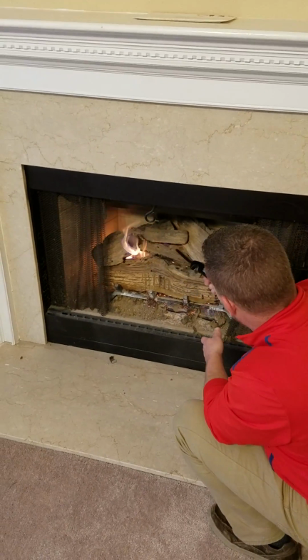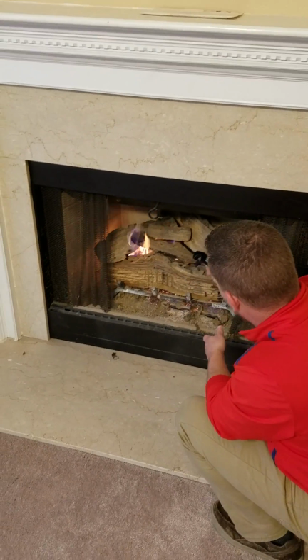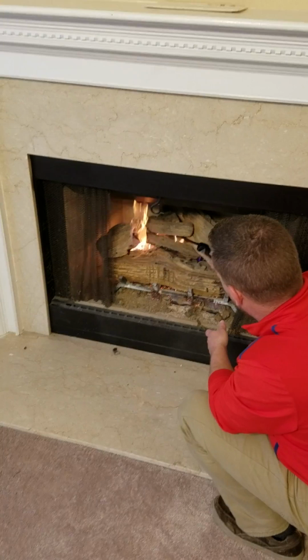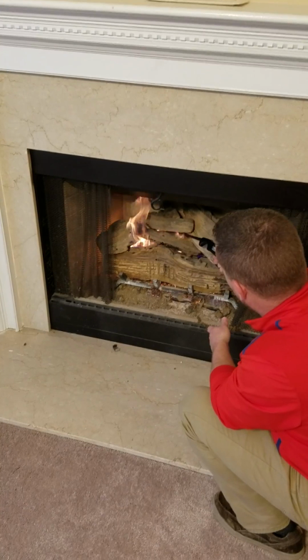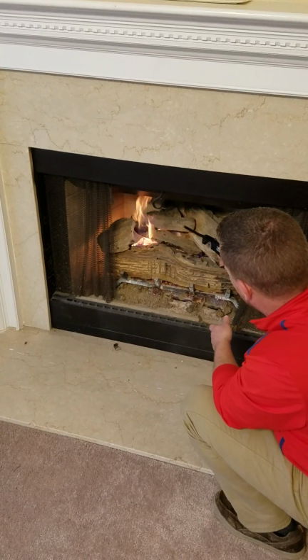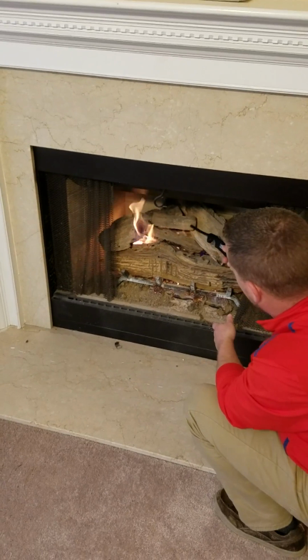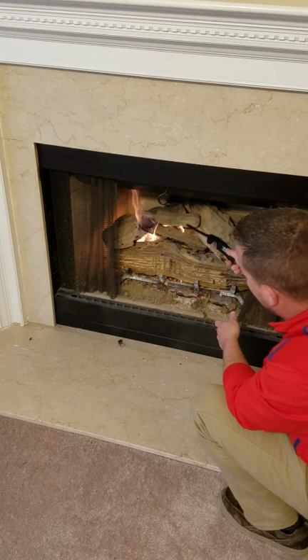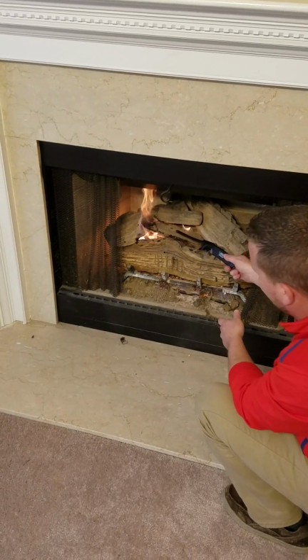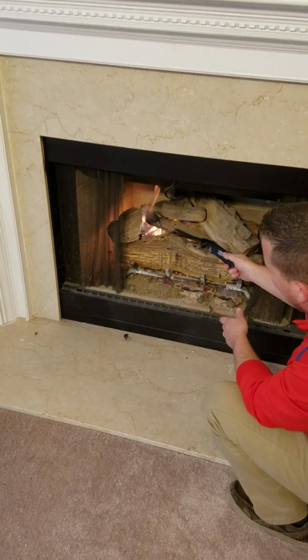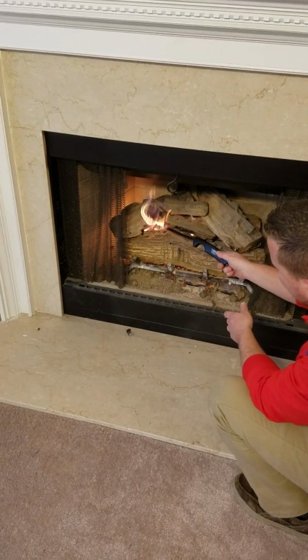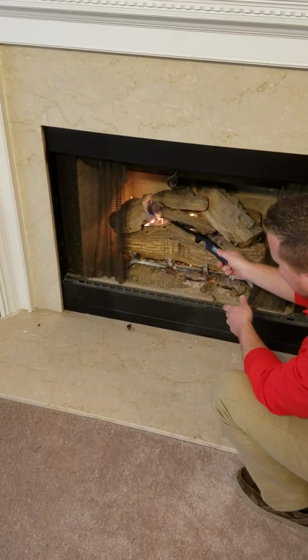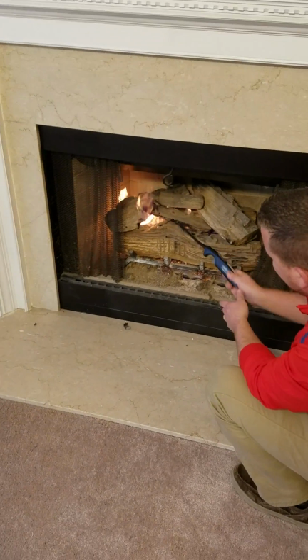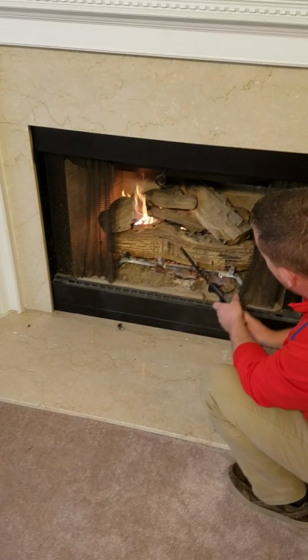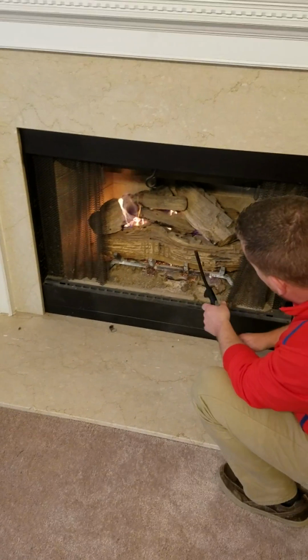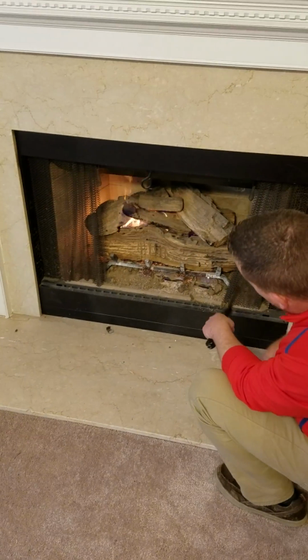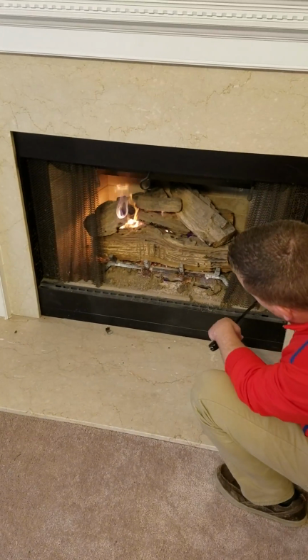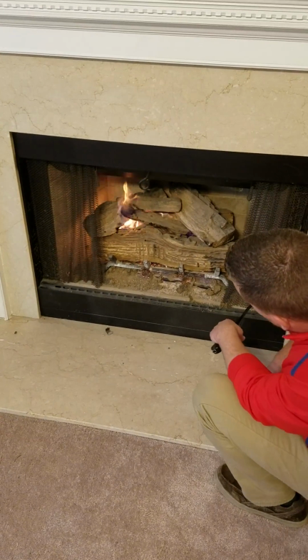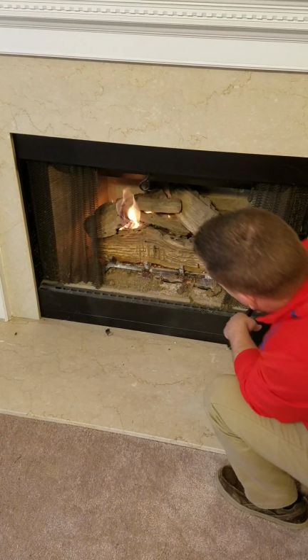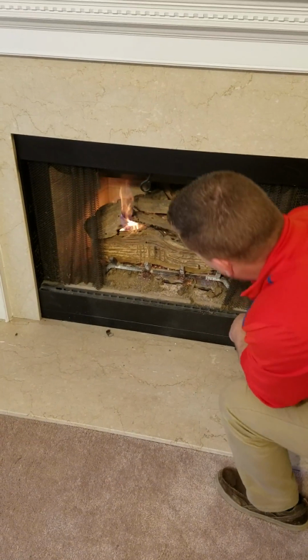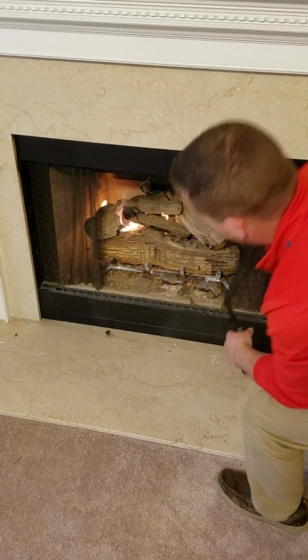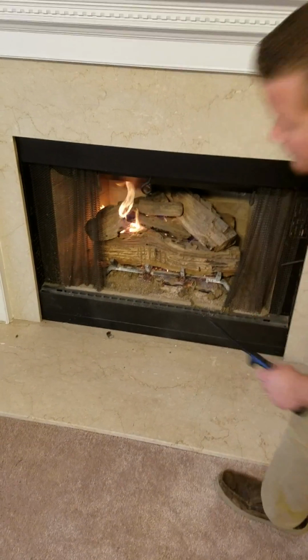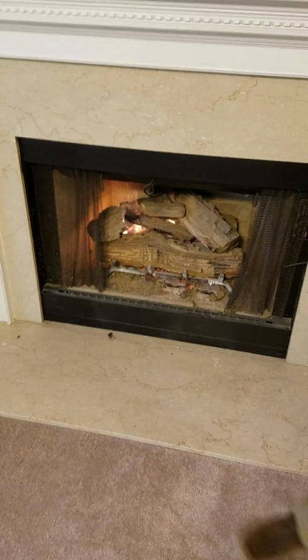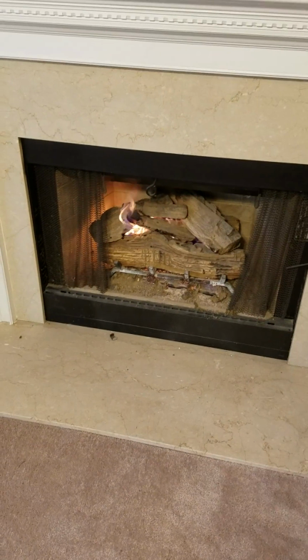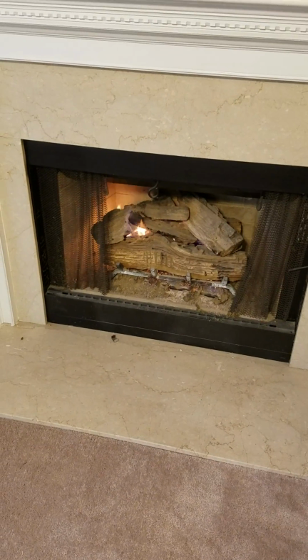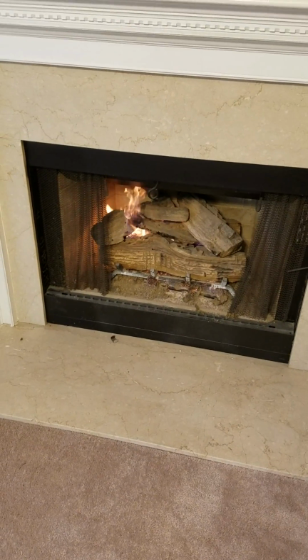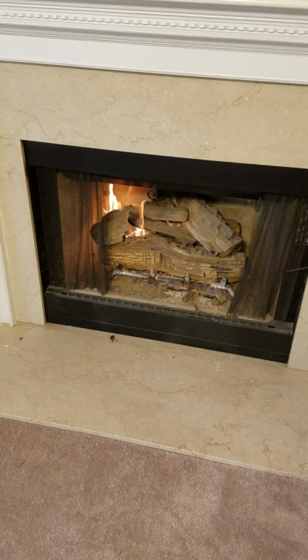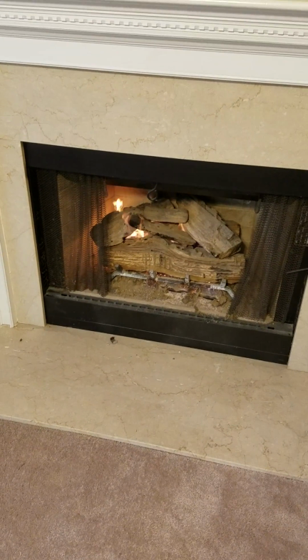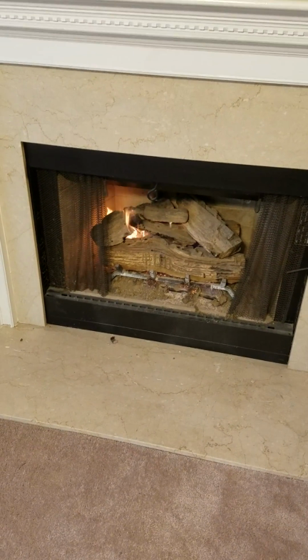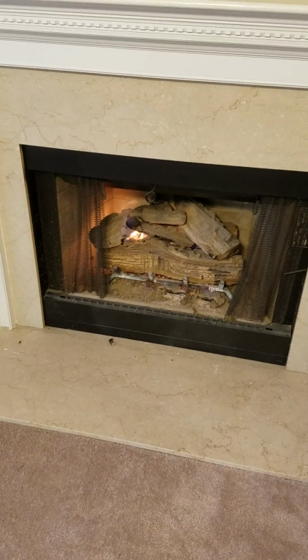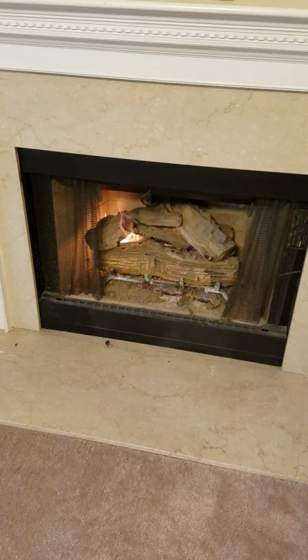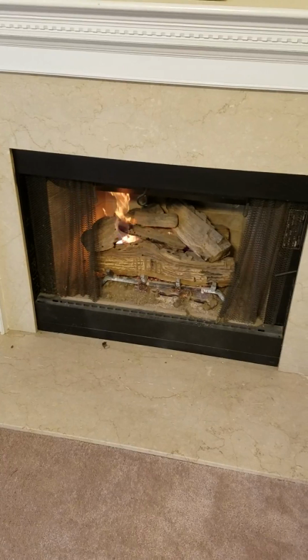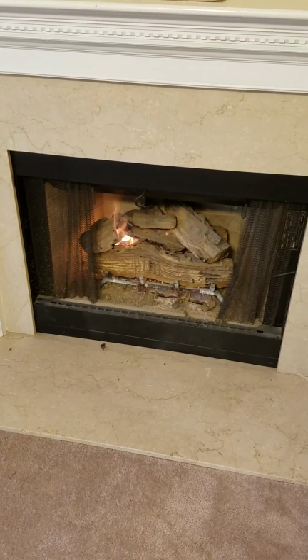You can position these logs however you want to, but that's what you have. Now we got to turn off the light.